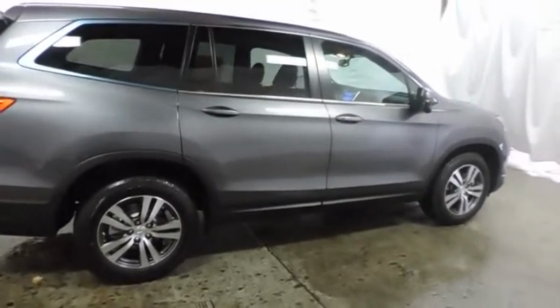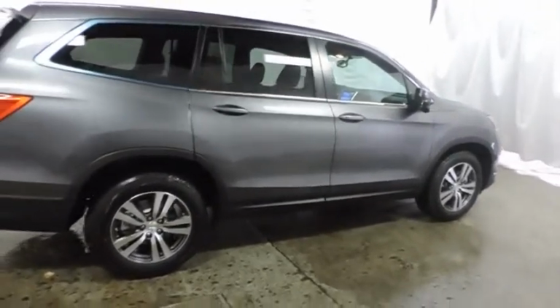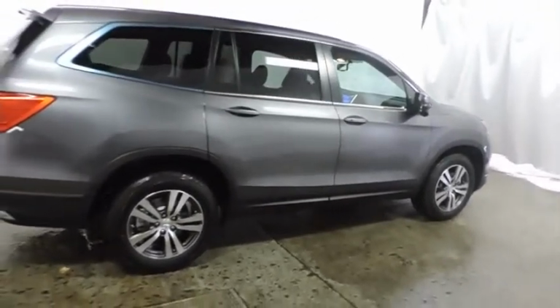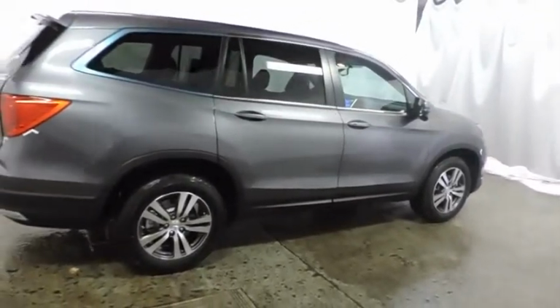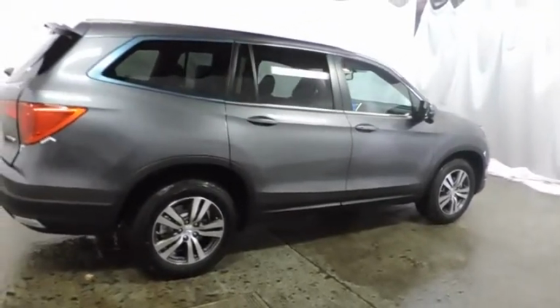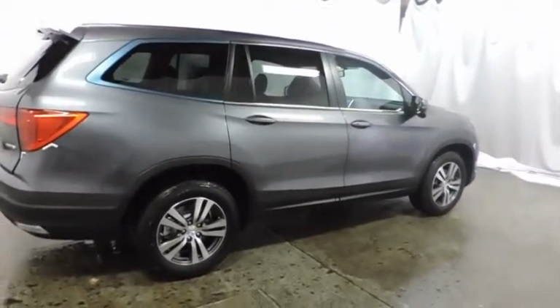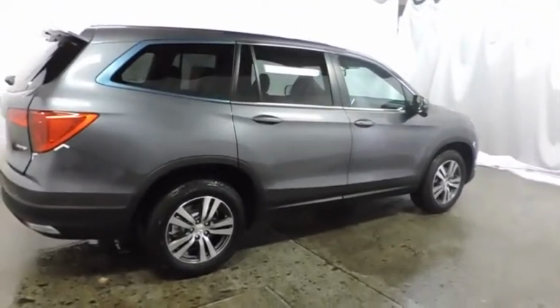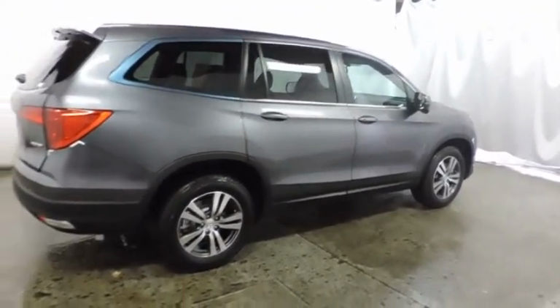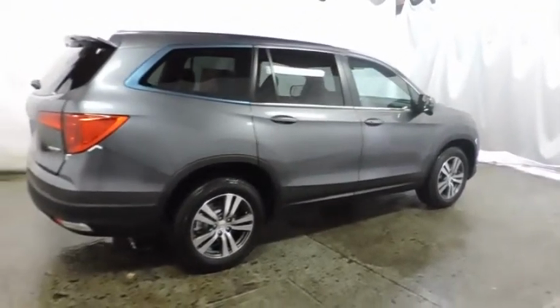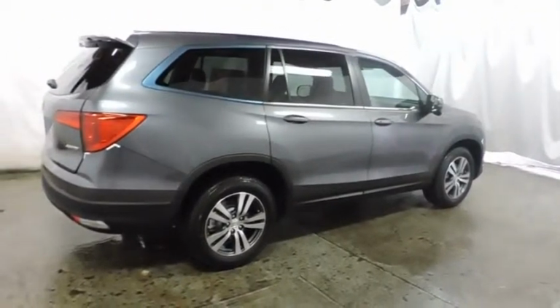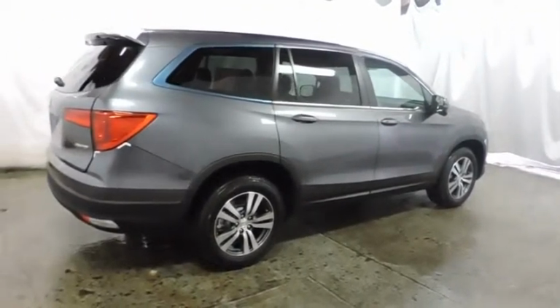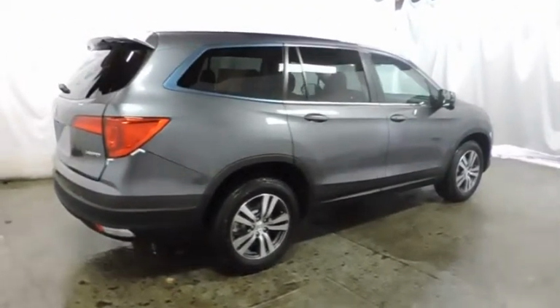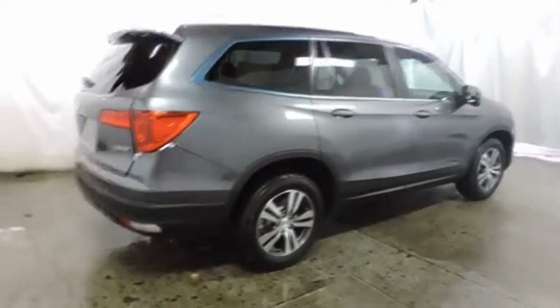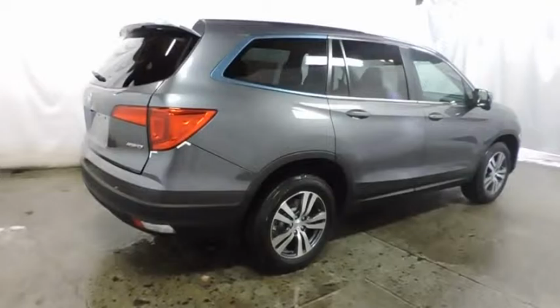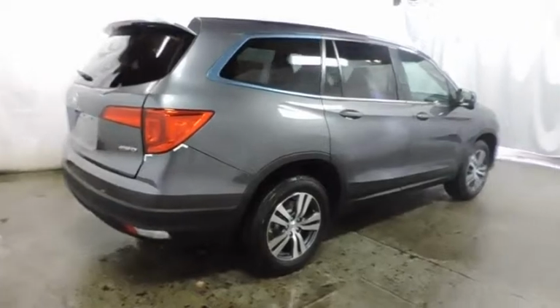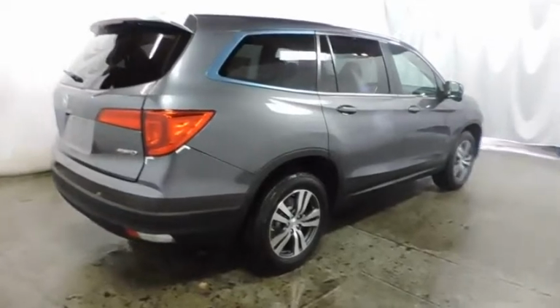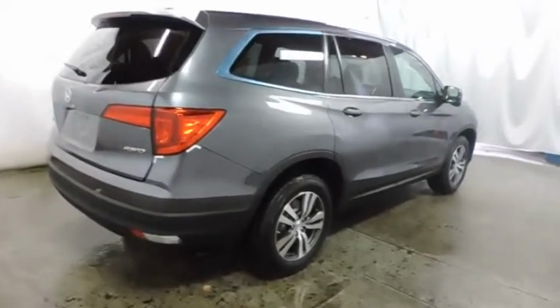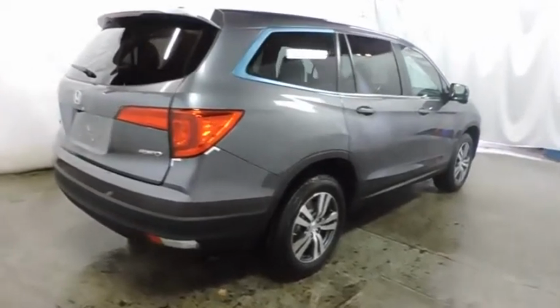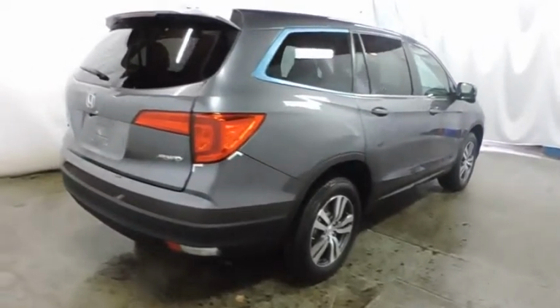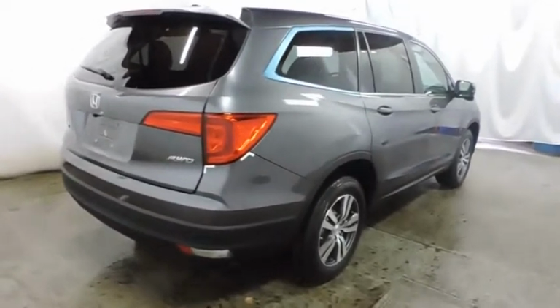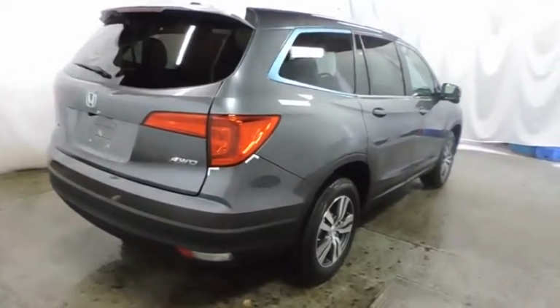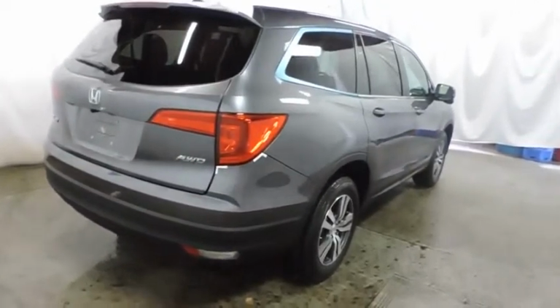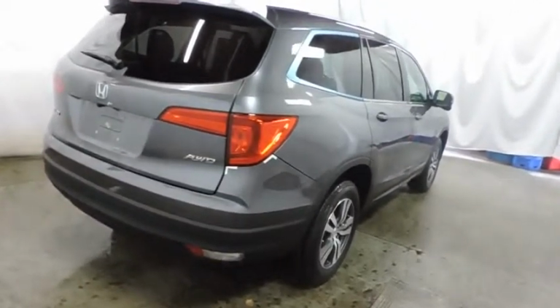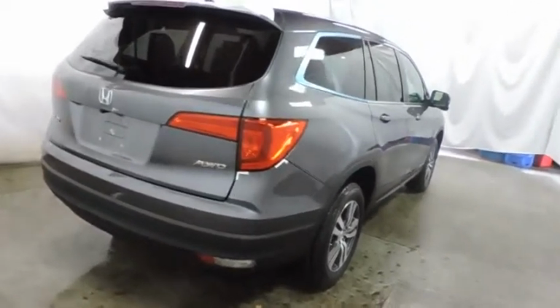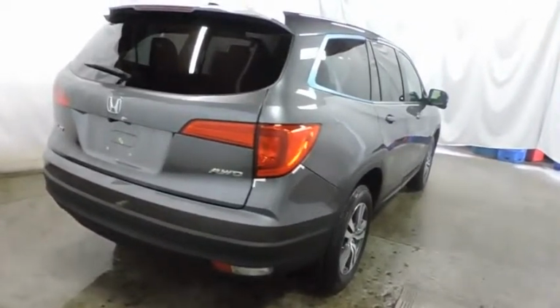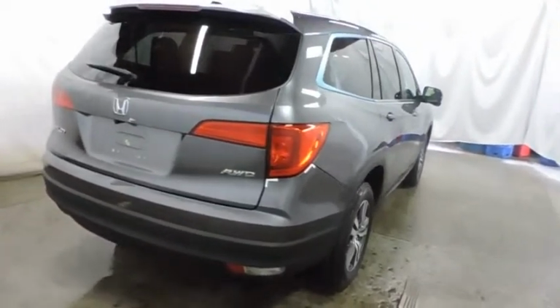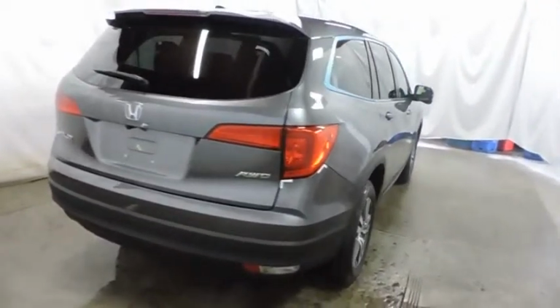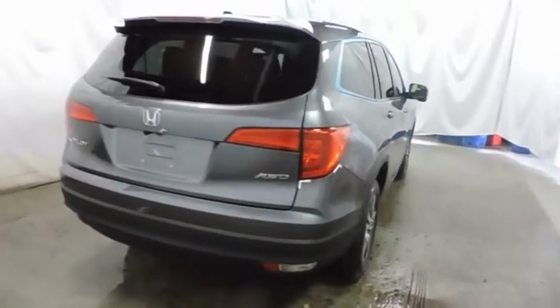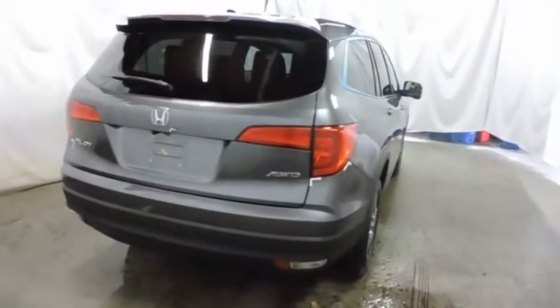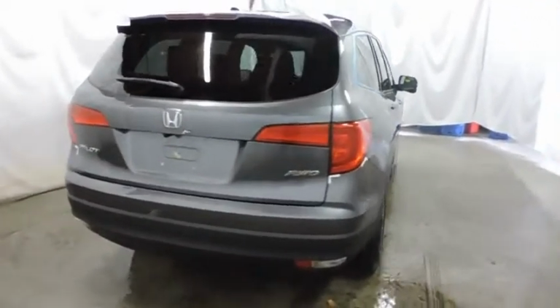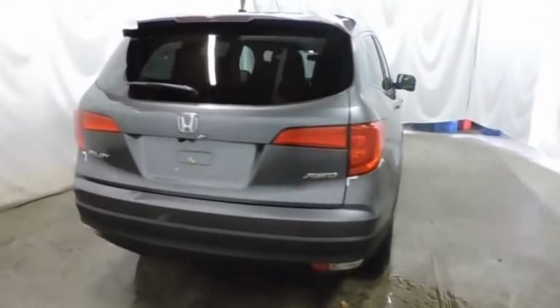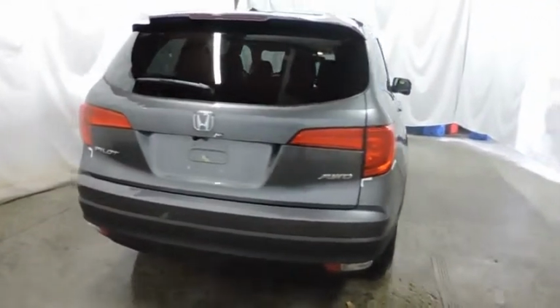Auxiliary audio input. Outside temperature gauge. Tachometer. Body color door handles. Engine immobilizer. Tinted glass.